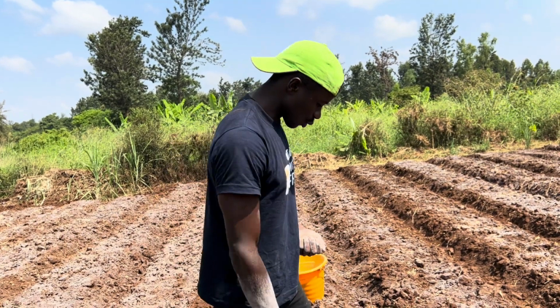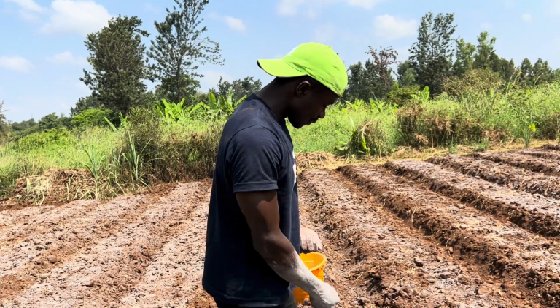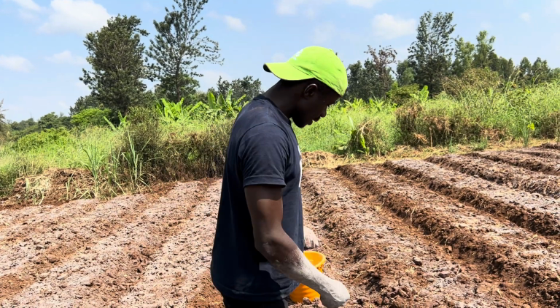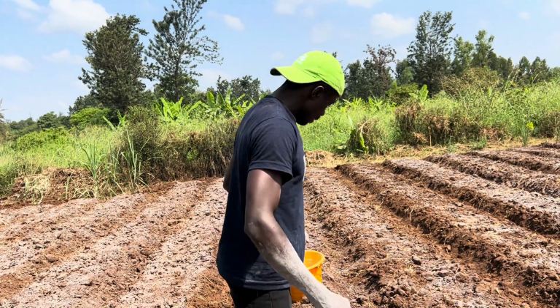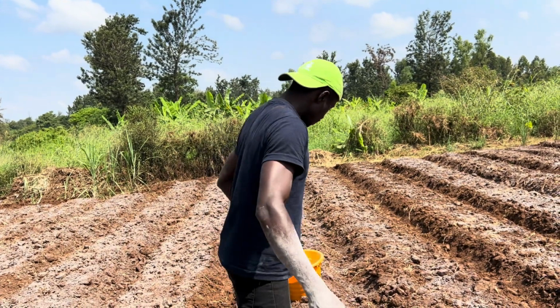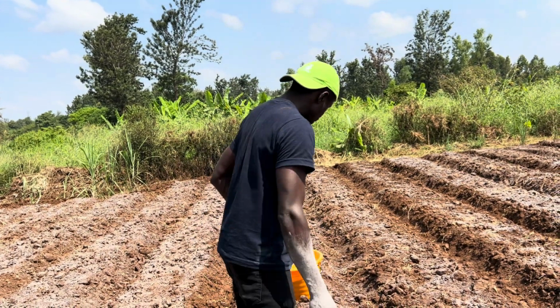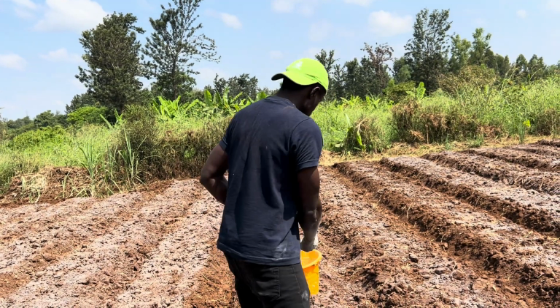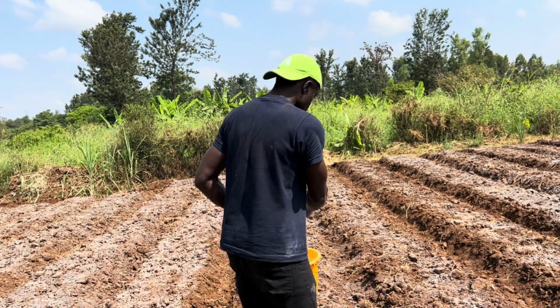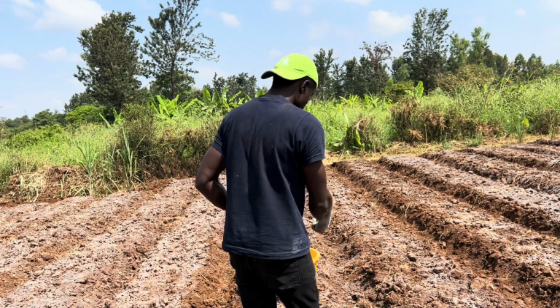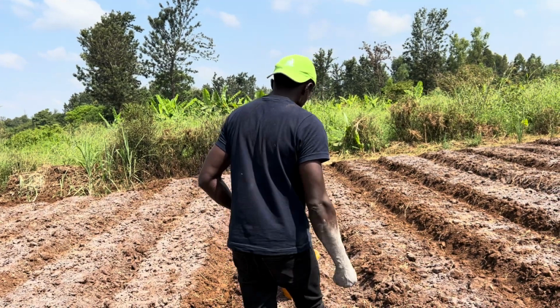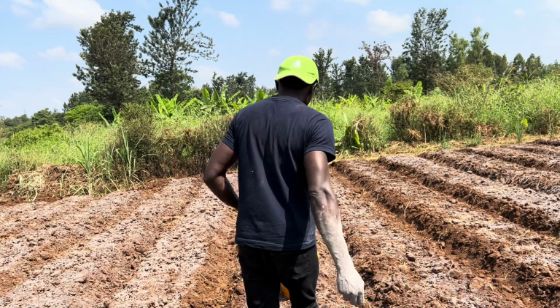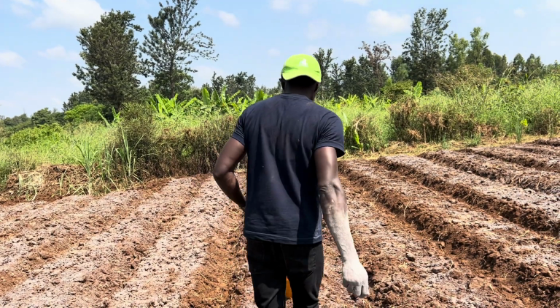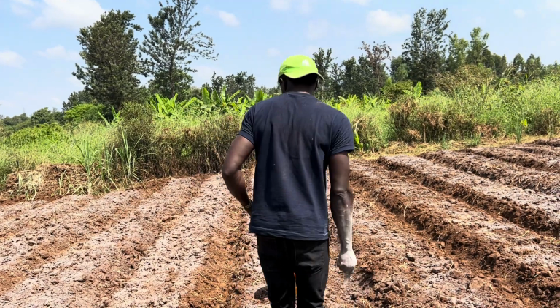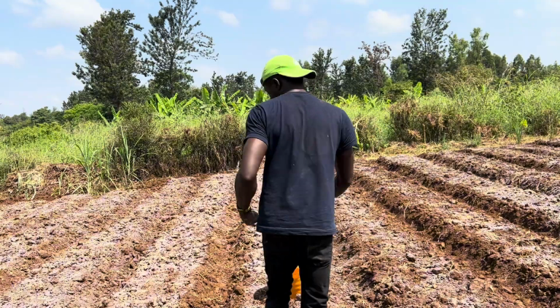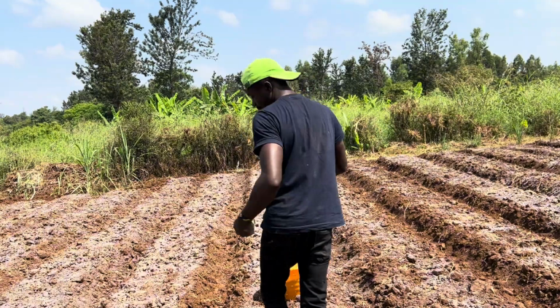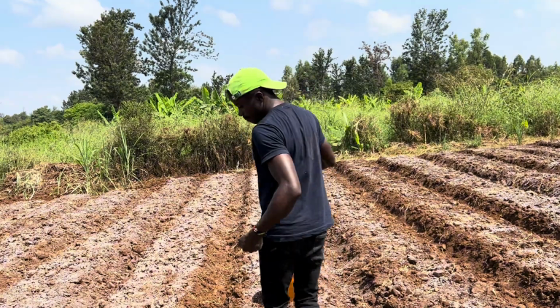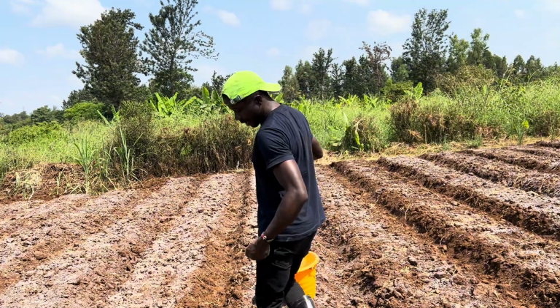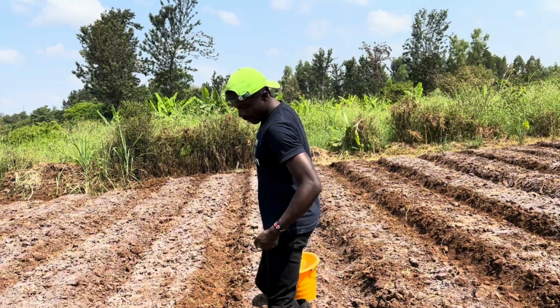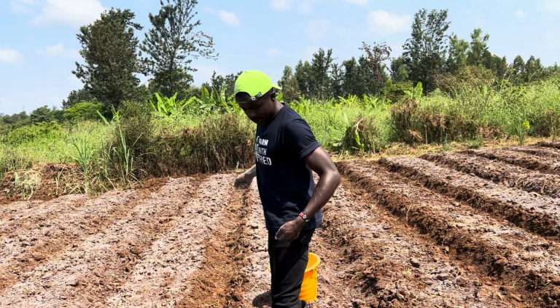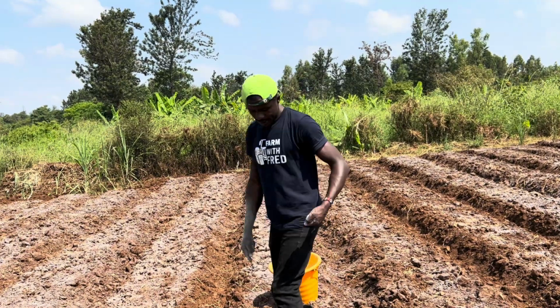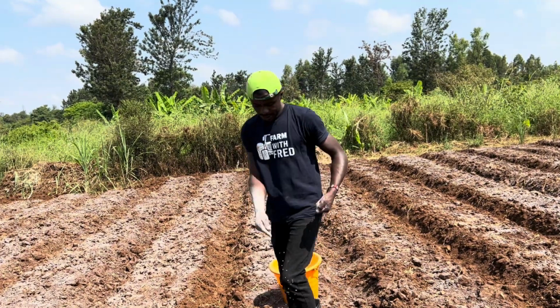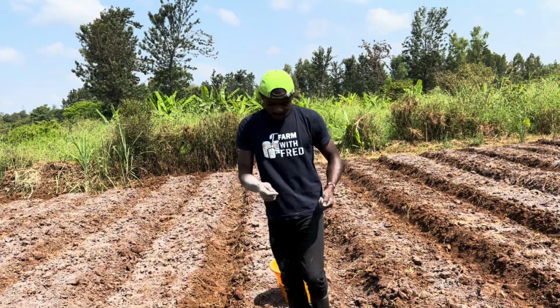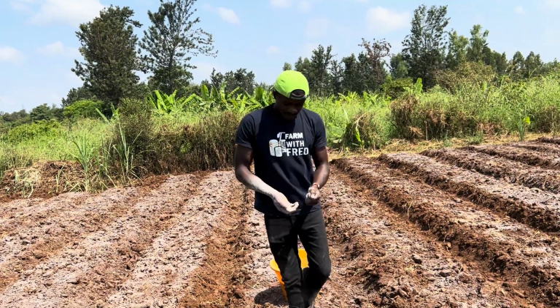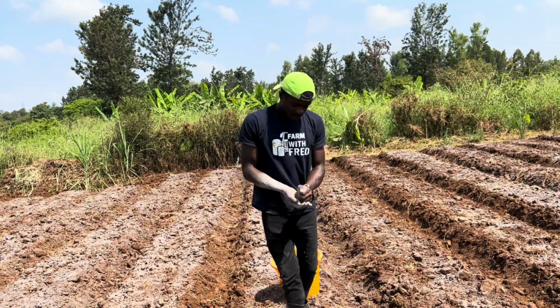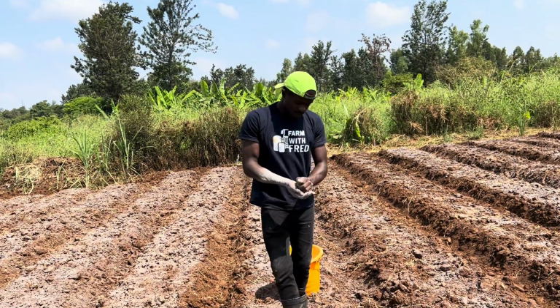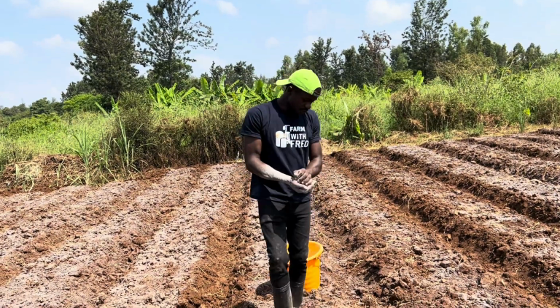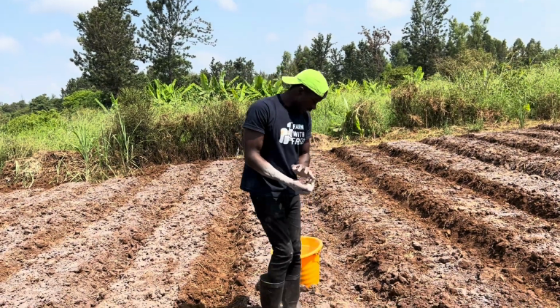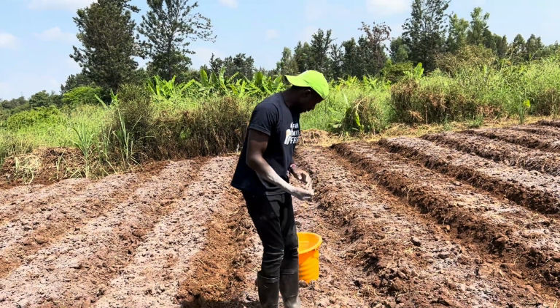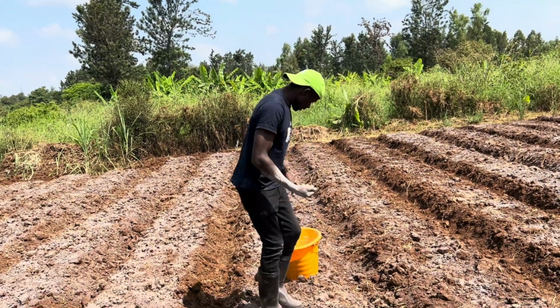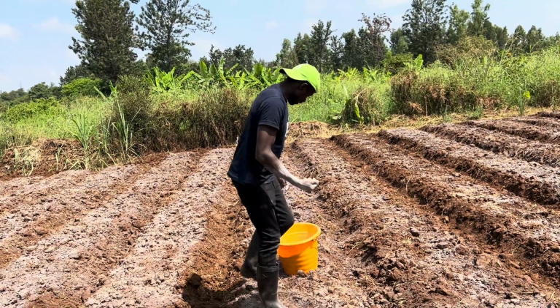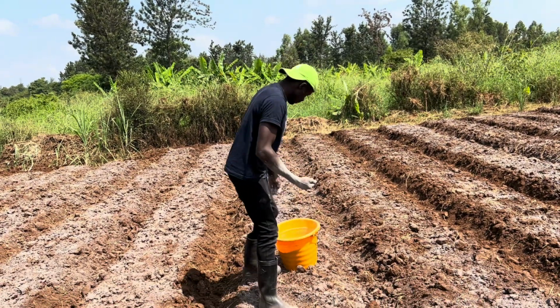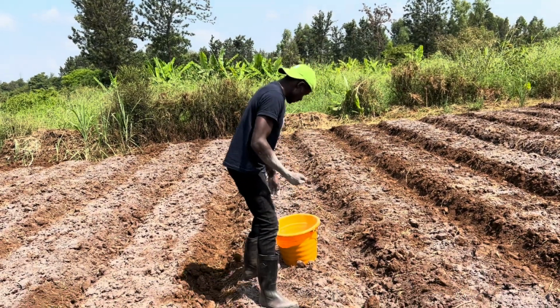This is the real deal, and this is how we start our soil — returning our soil back to its good state for good crop production. Application is just by broadcasting, like you see.